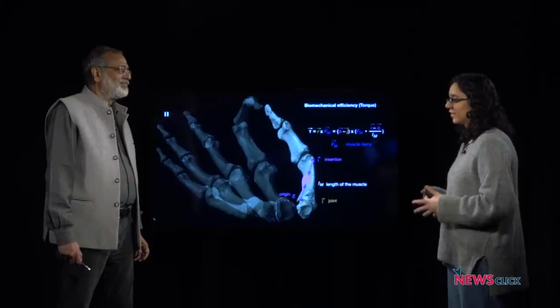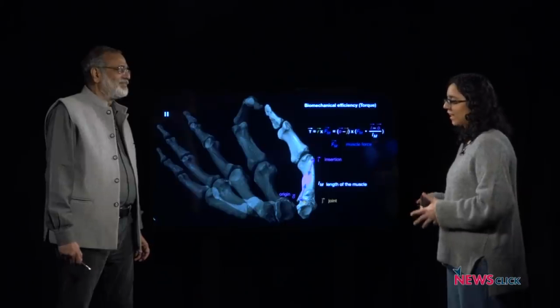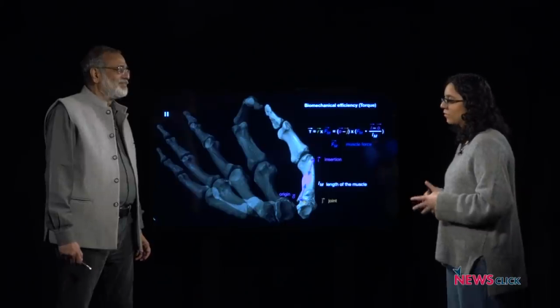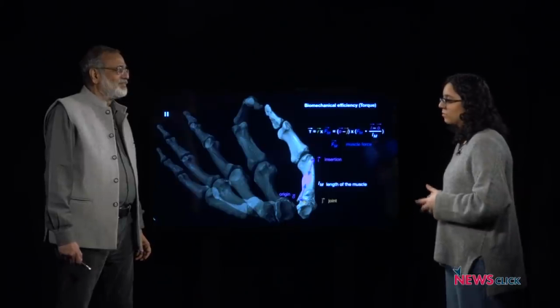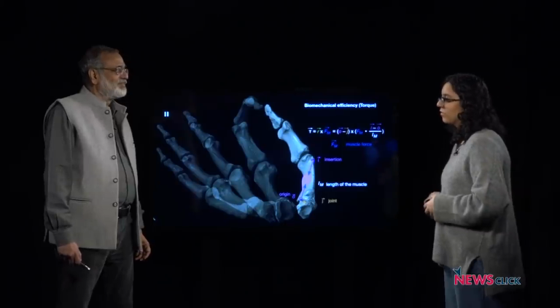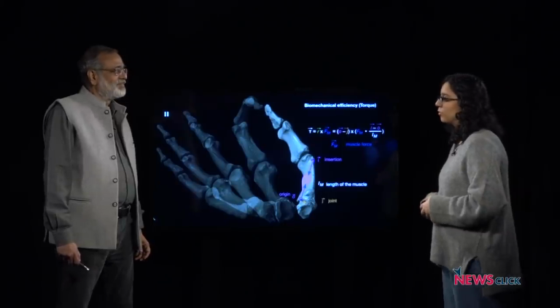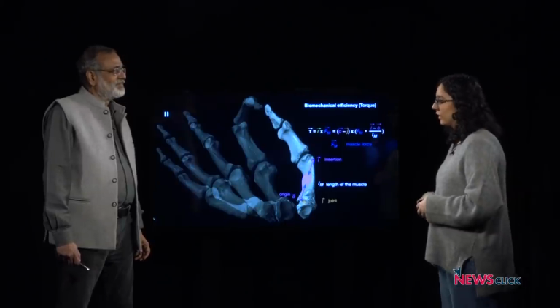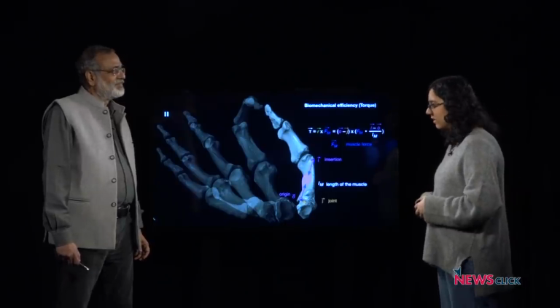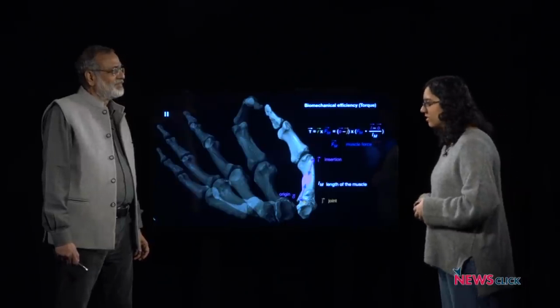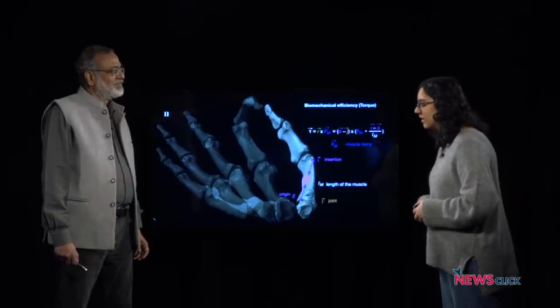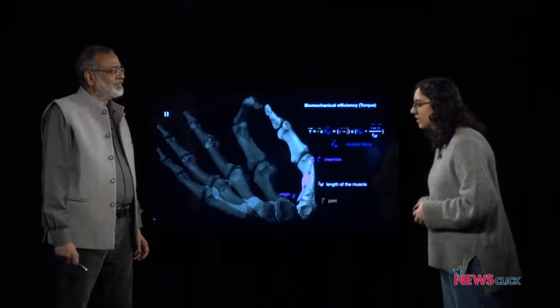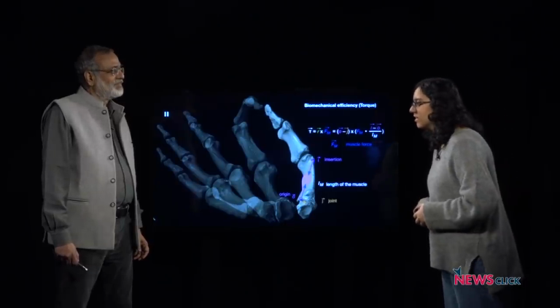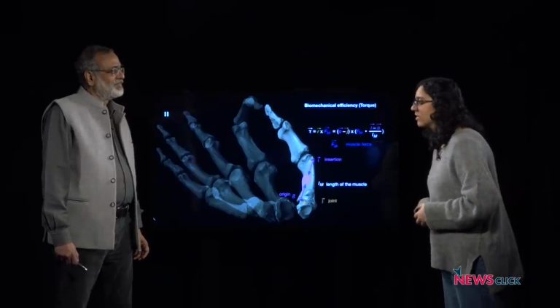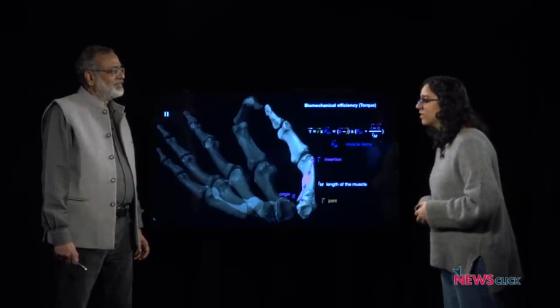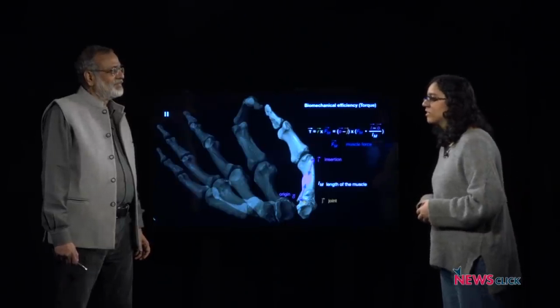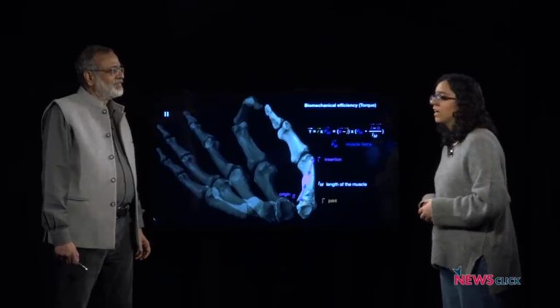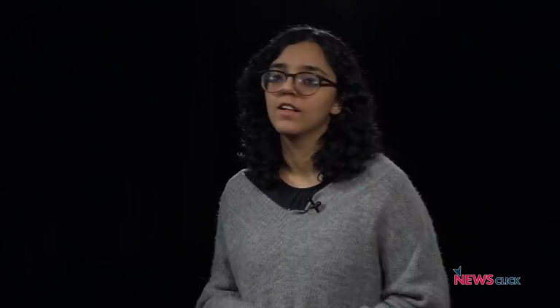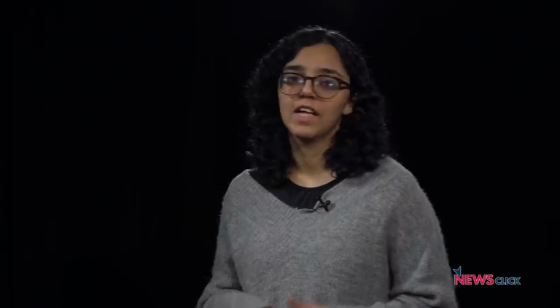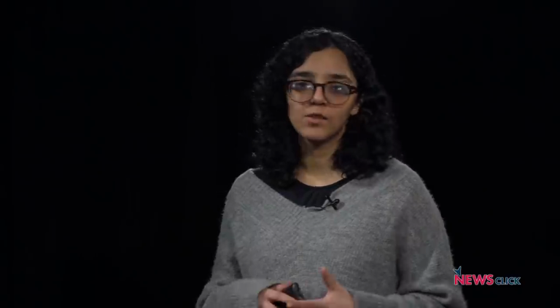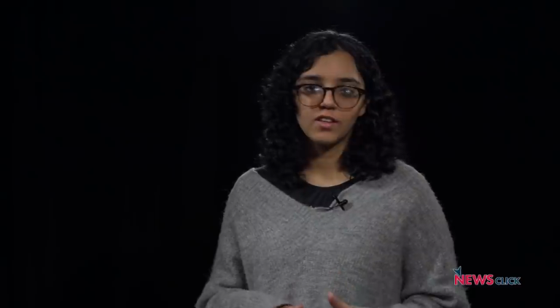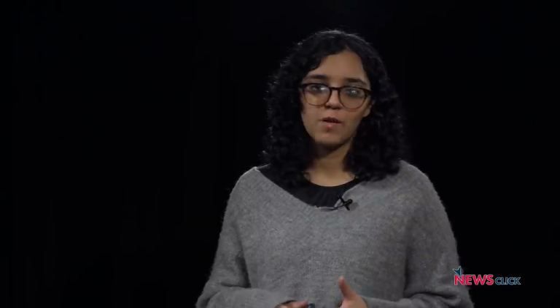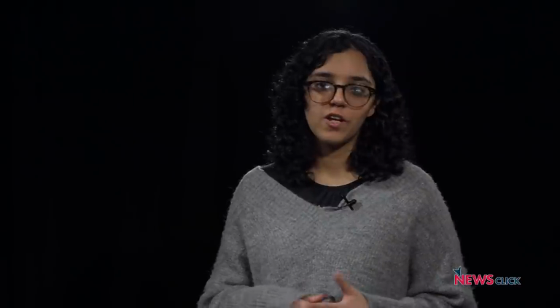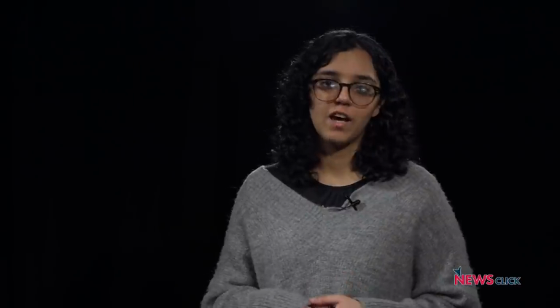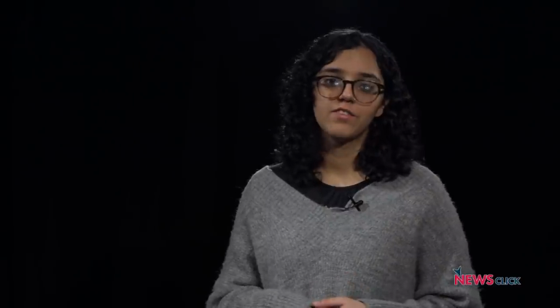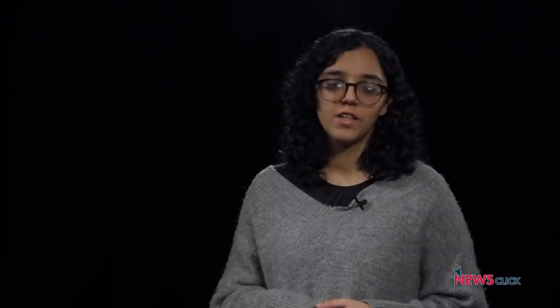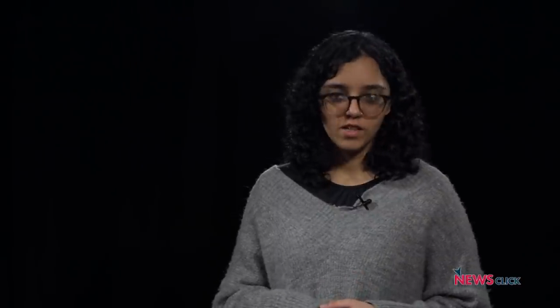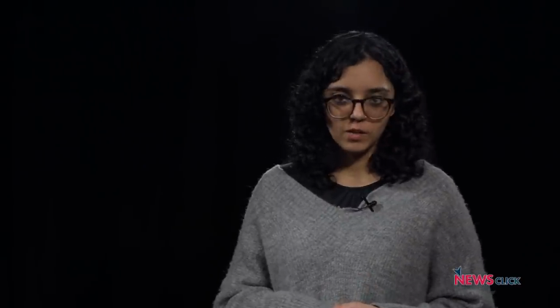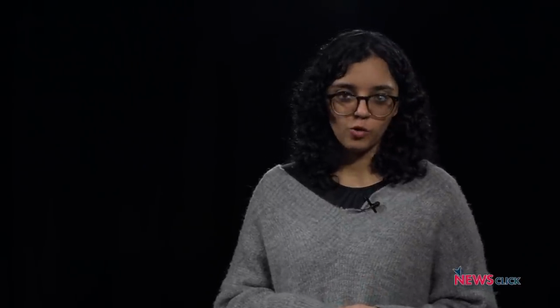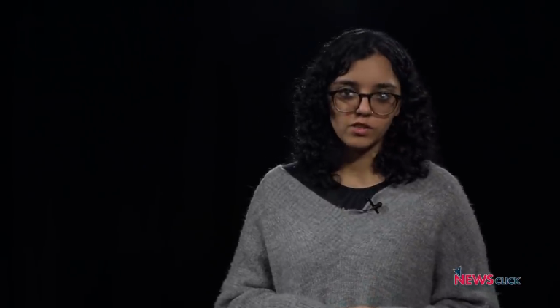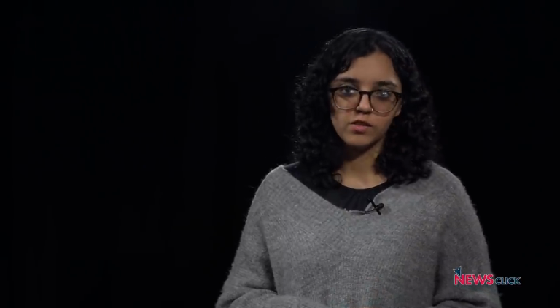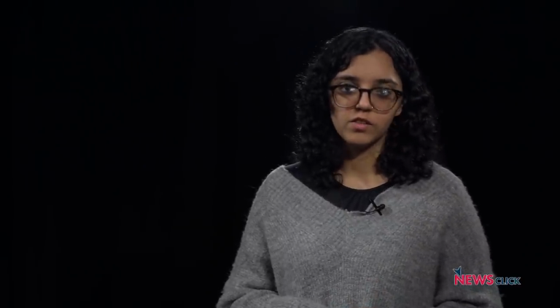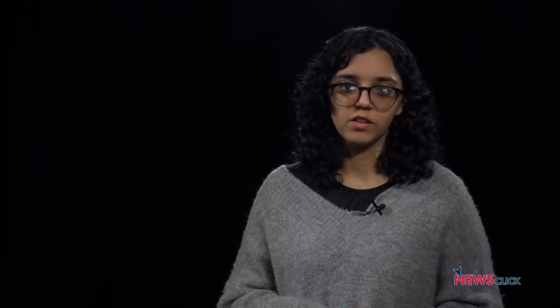Thank you, Prabir, for joining us today in this discussion. That's all the time we have. Keep watching News Click.